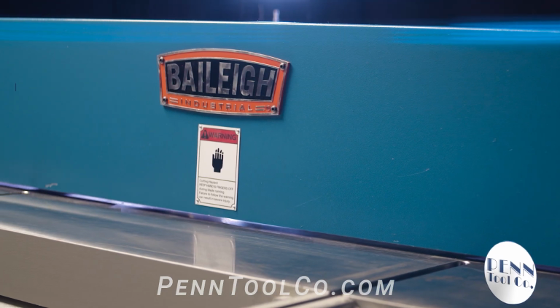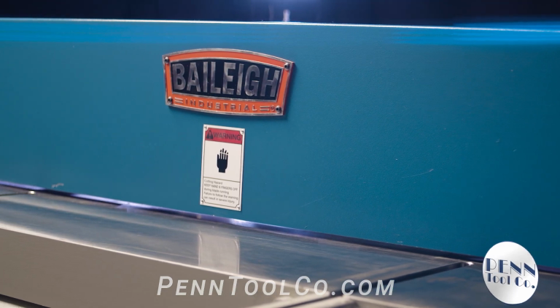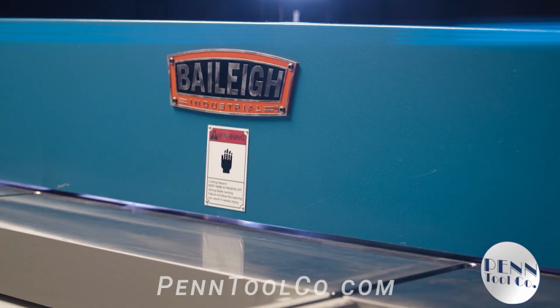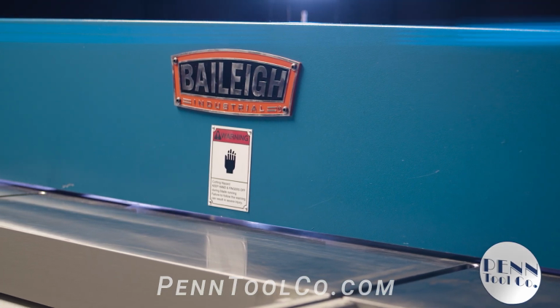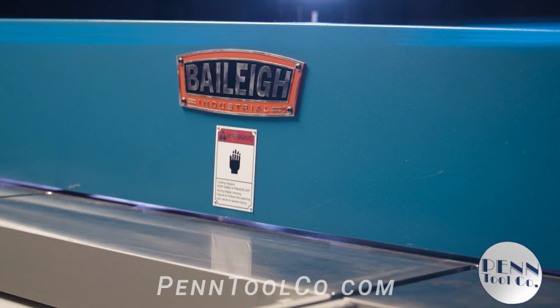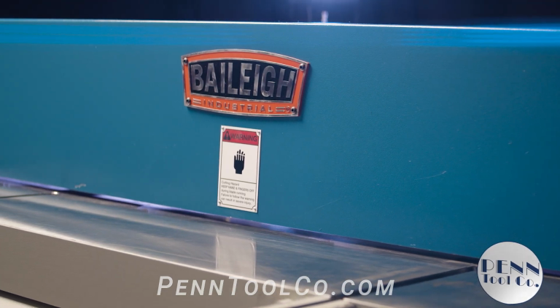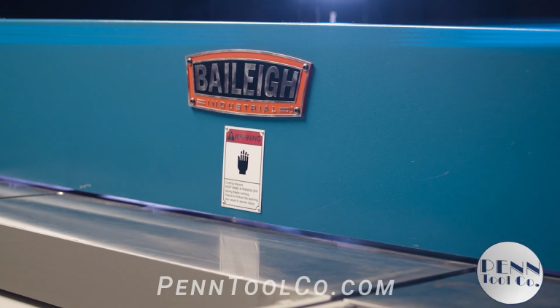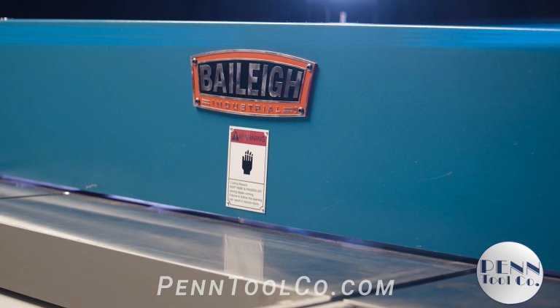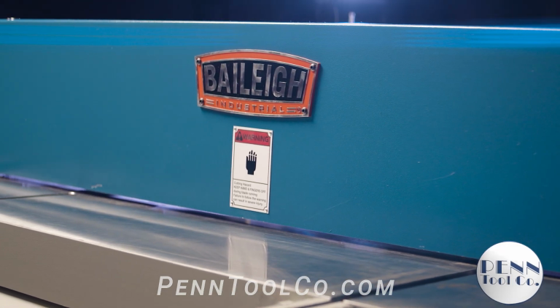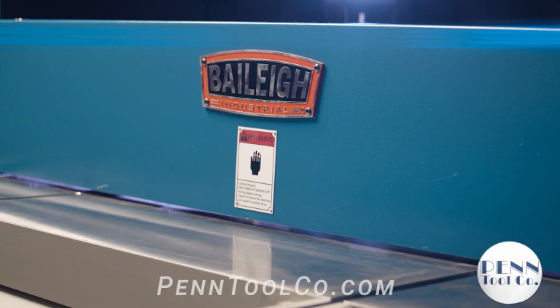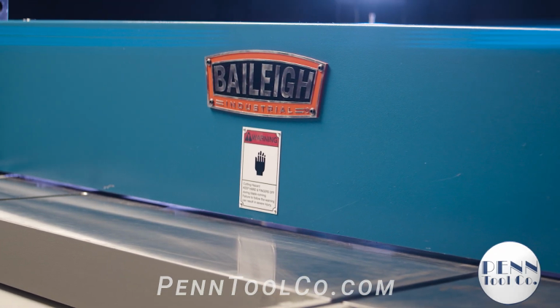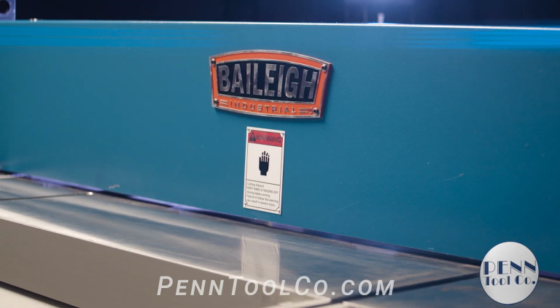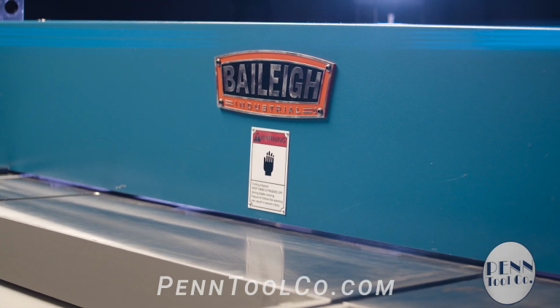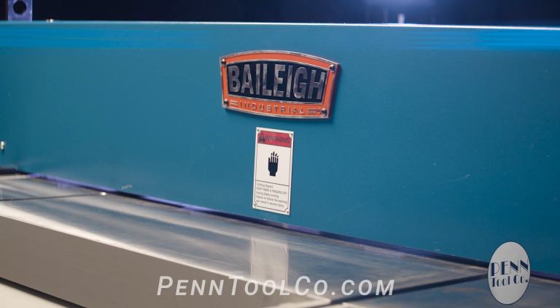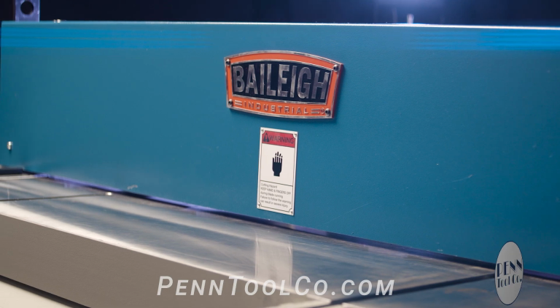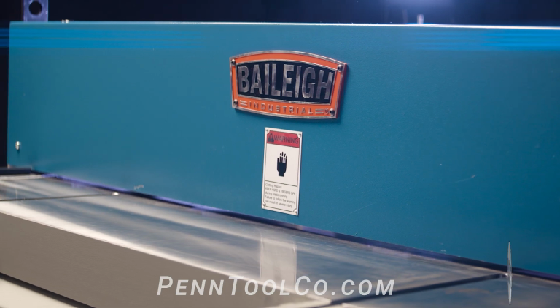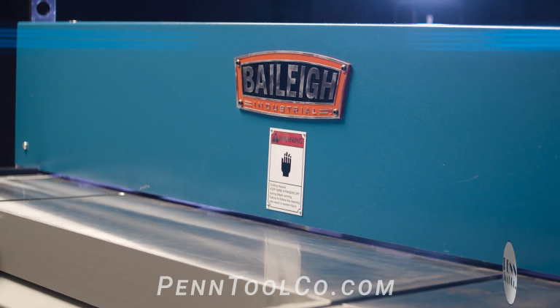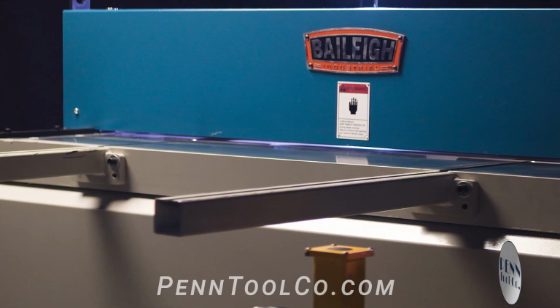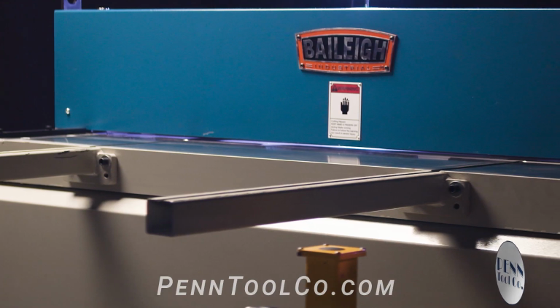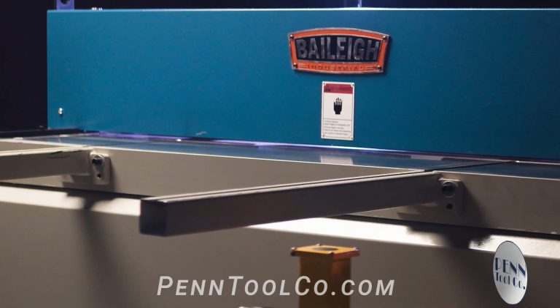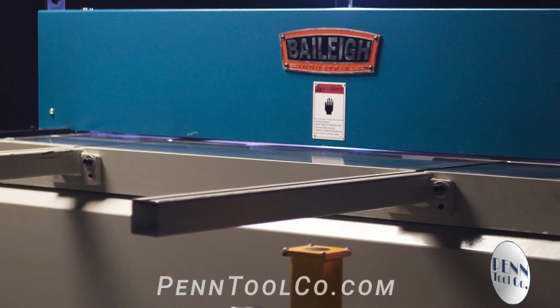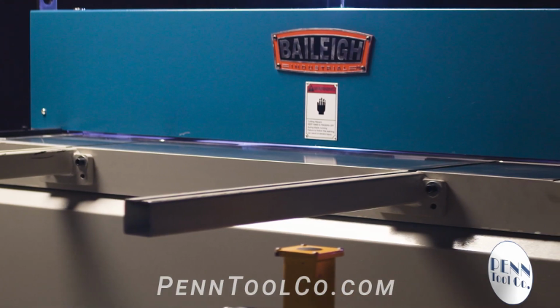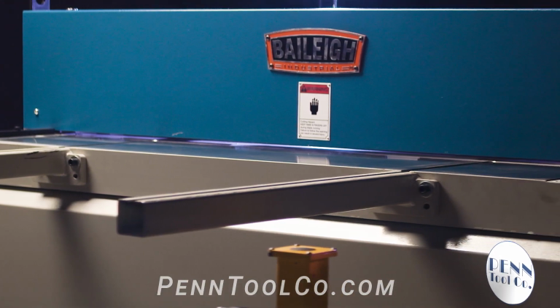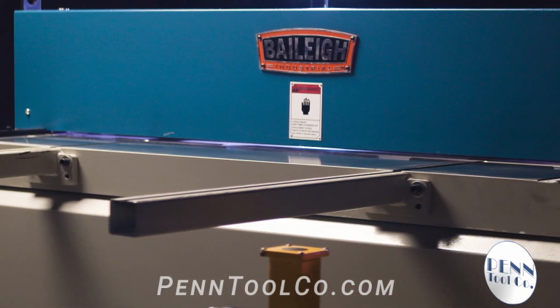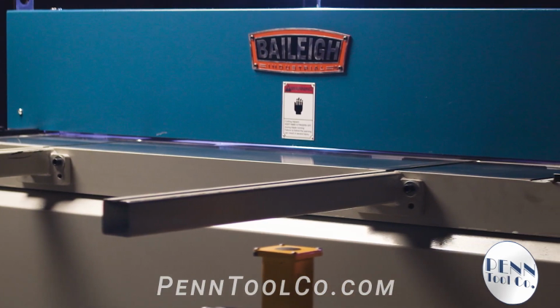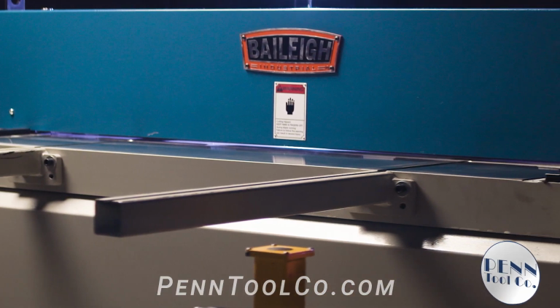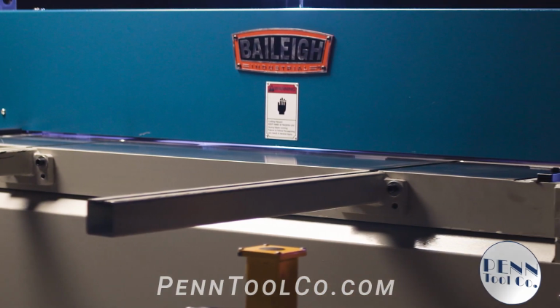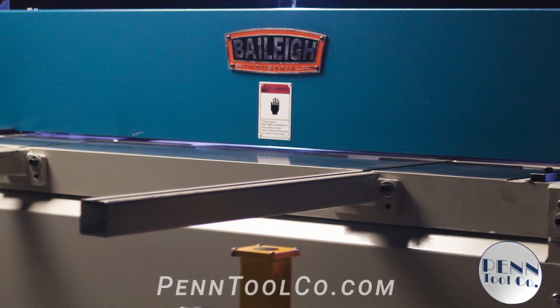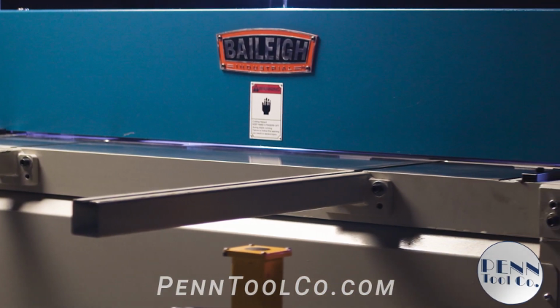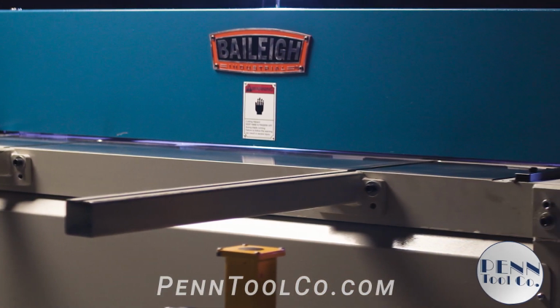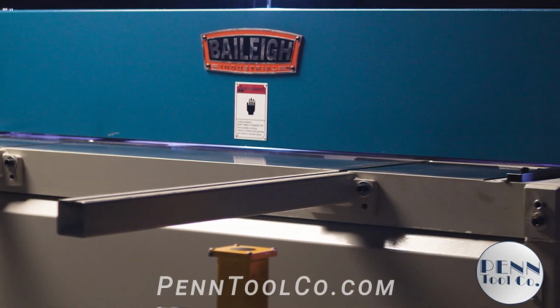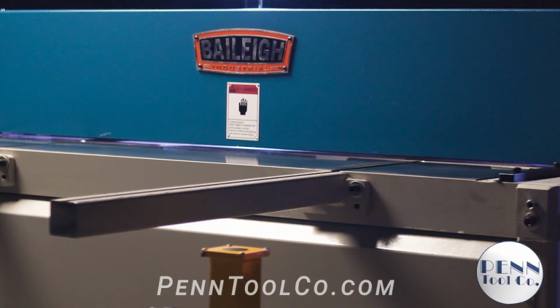This SH5216A air shear has a capacity of 16 gauge mild steel and will cut all the way up to 52 inch wide sheet metal.